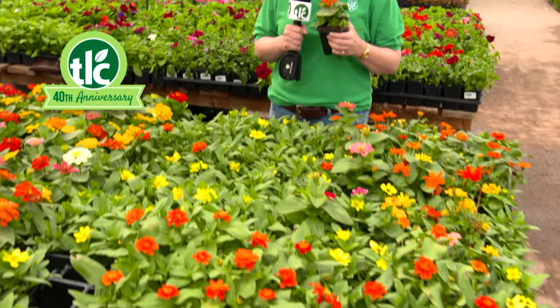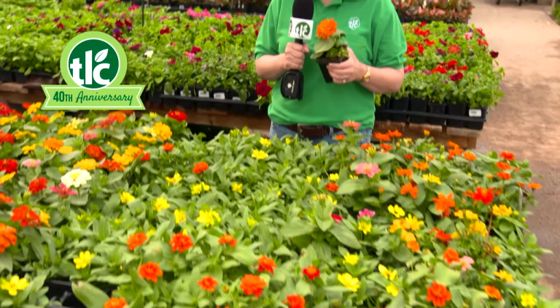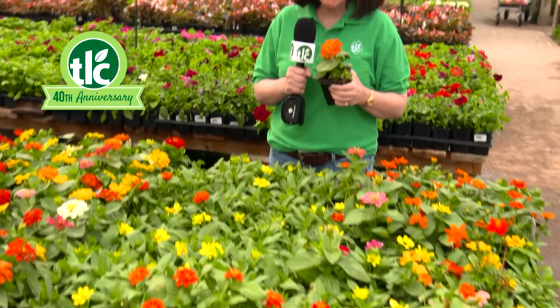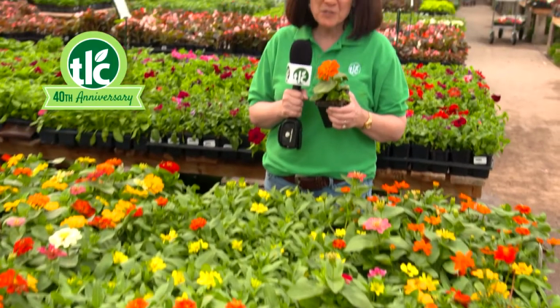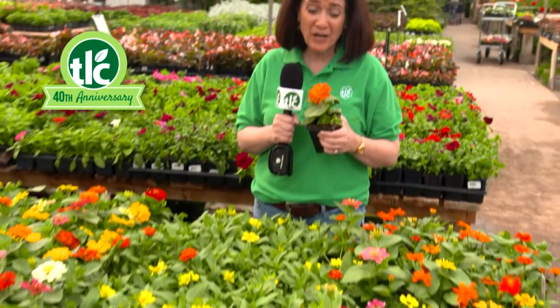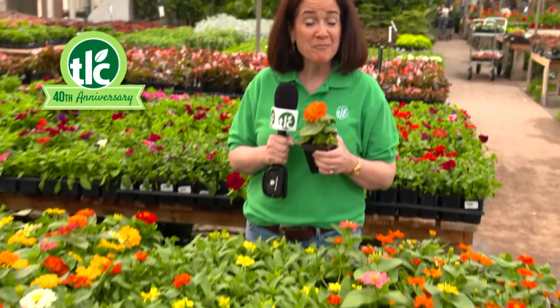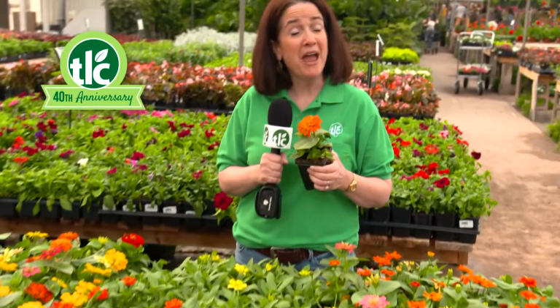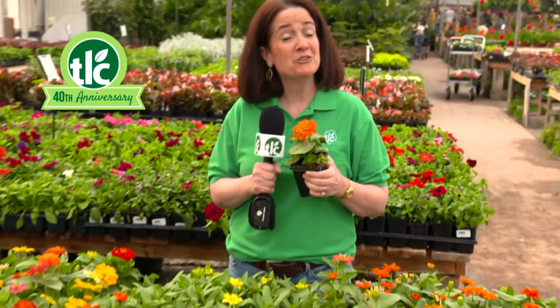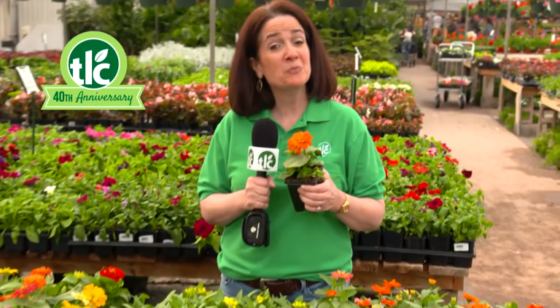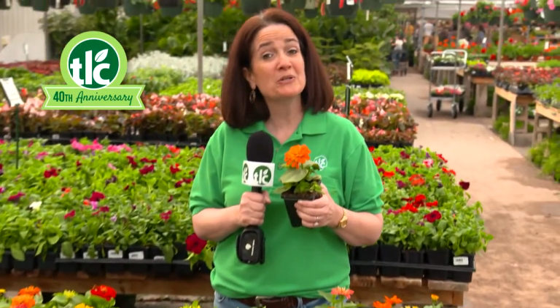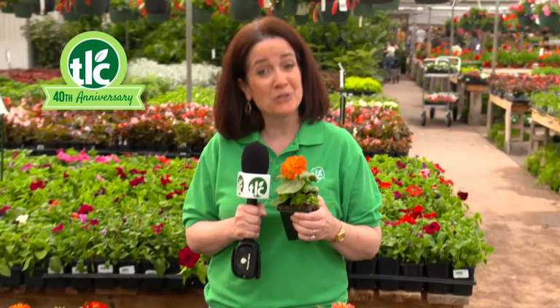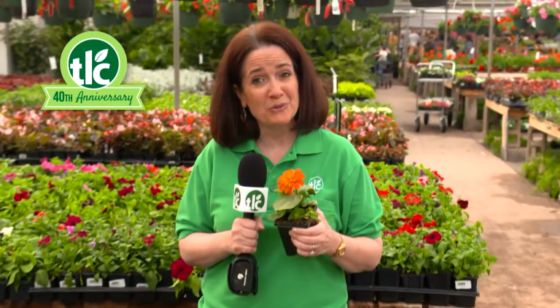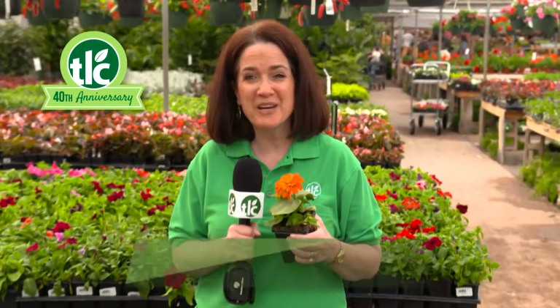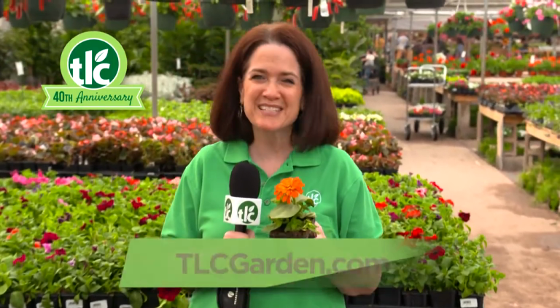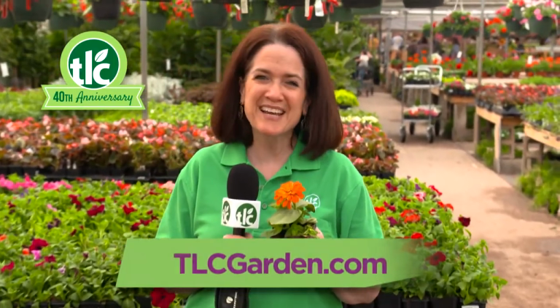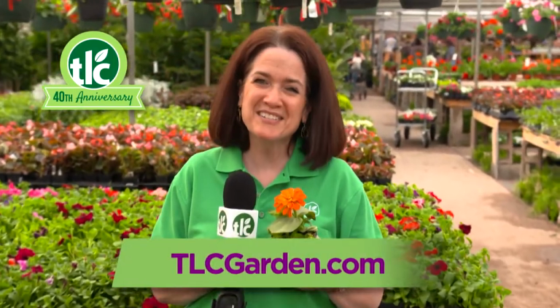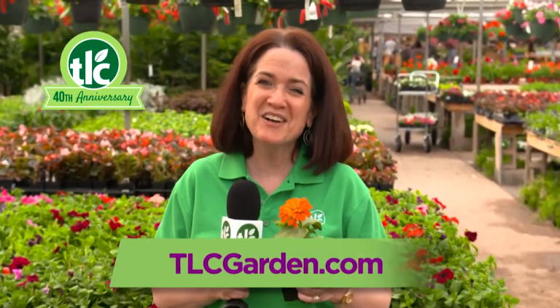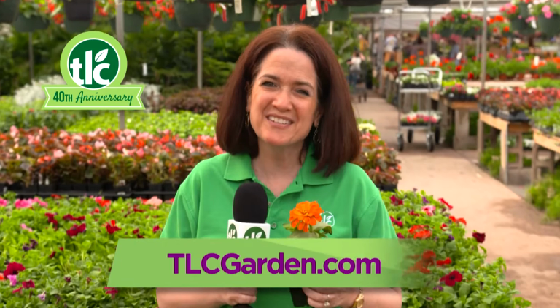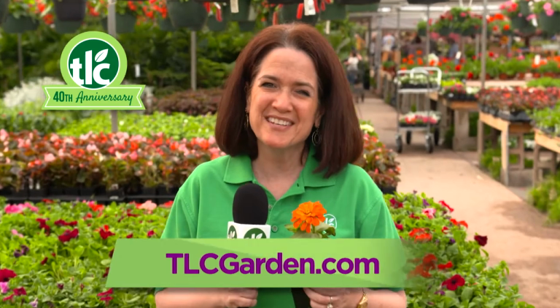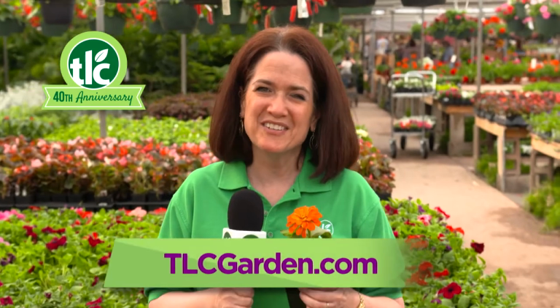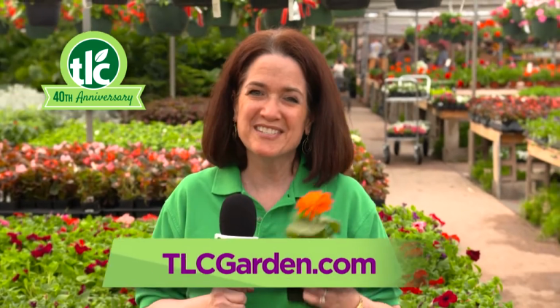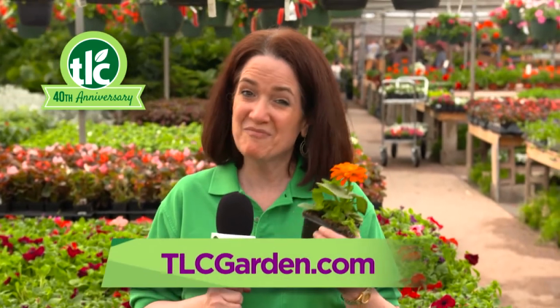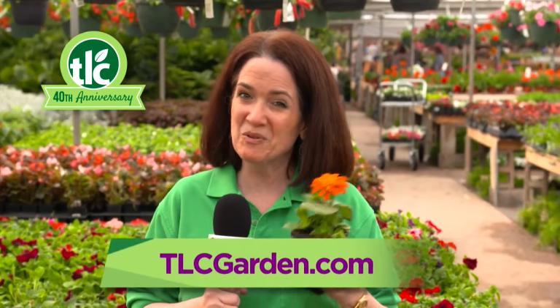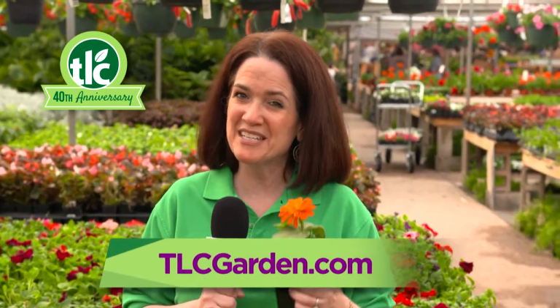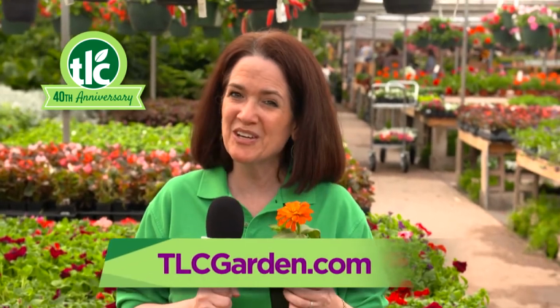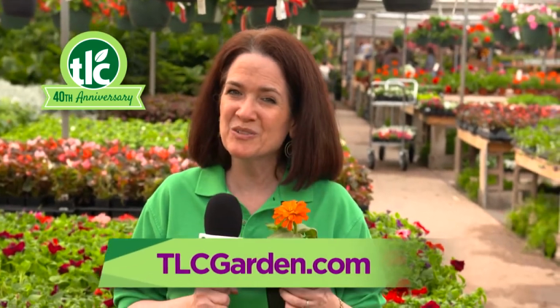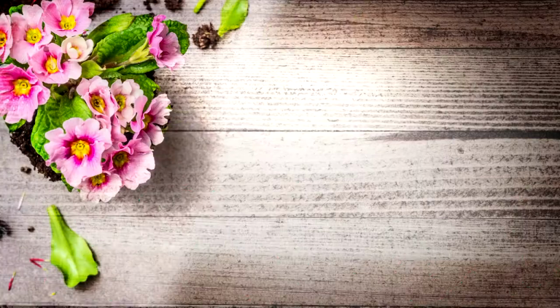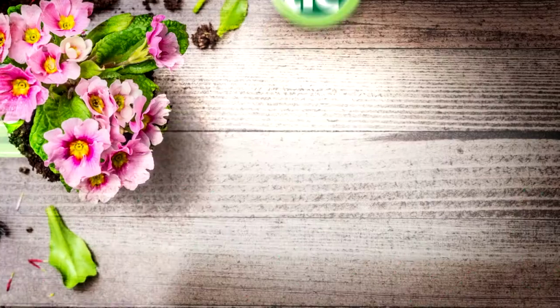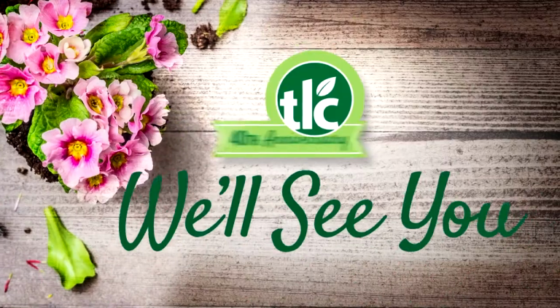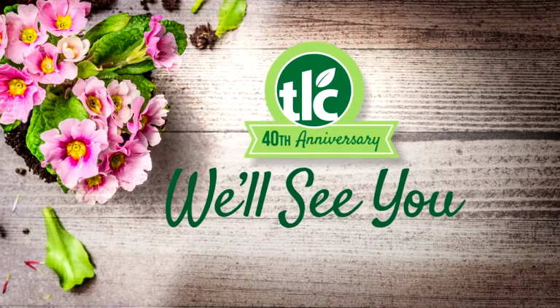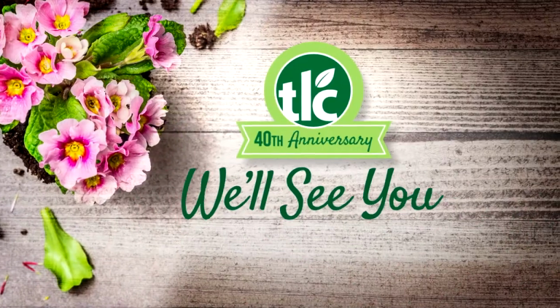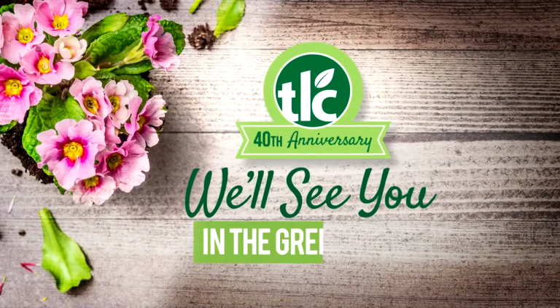We love spring and you will too here at TLC Garden Centers. And we'll see you in the greenhouse.